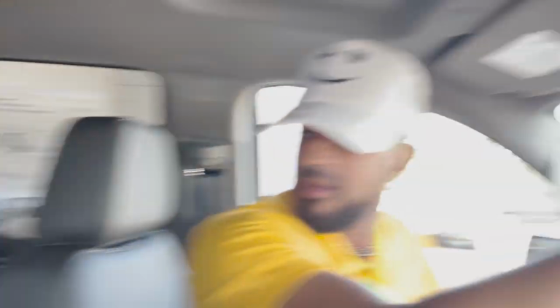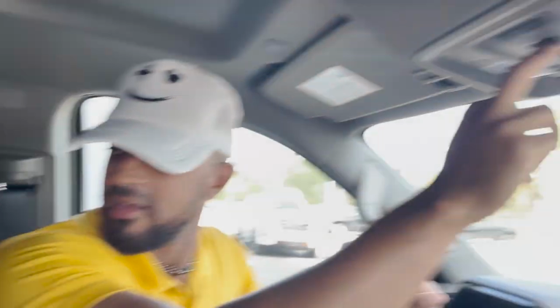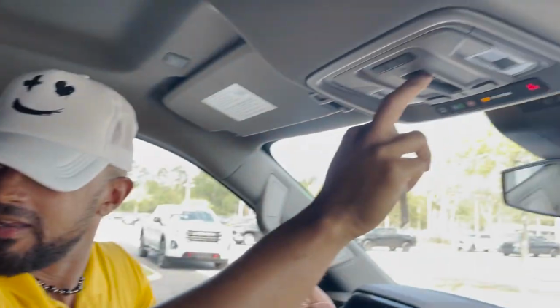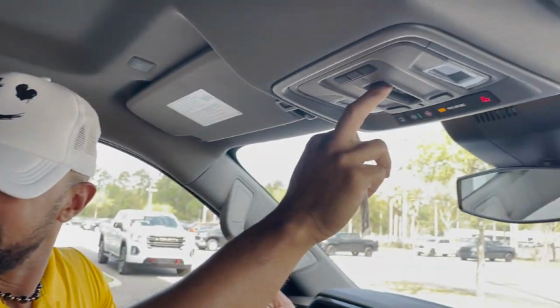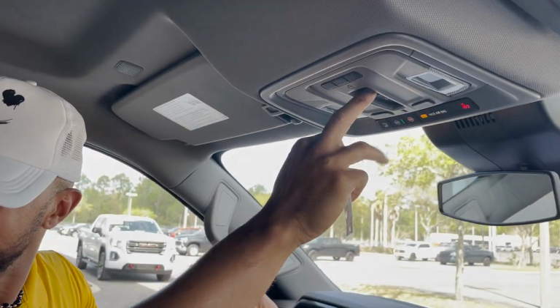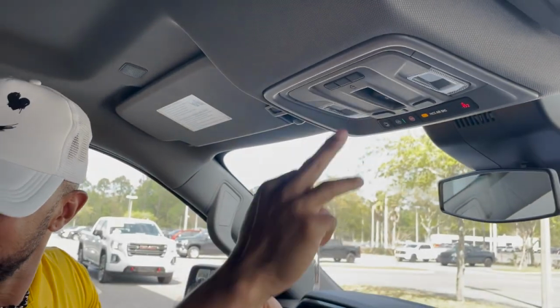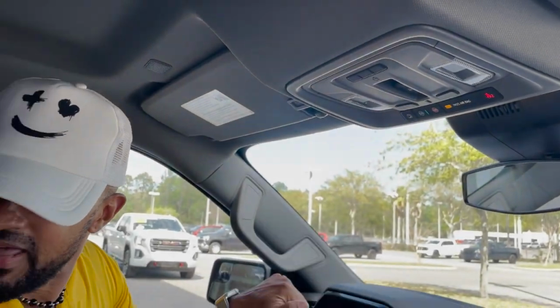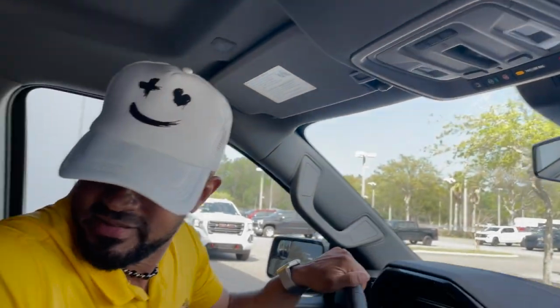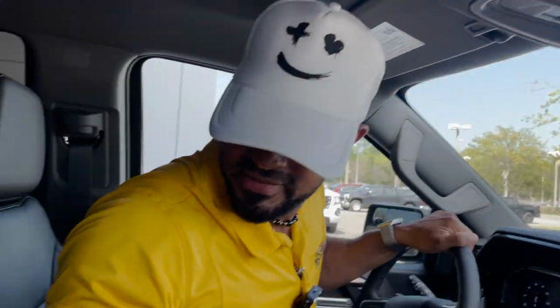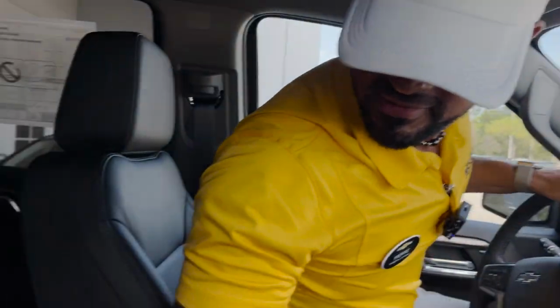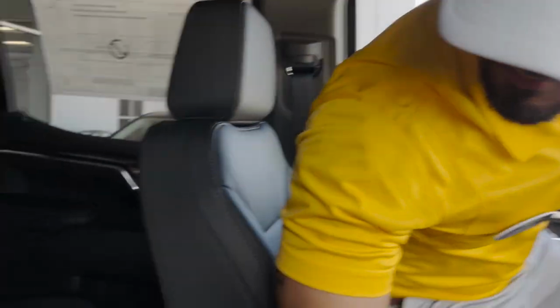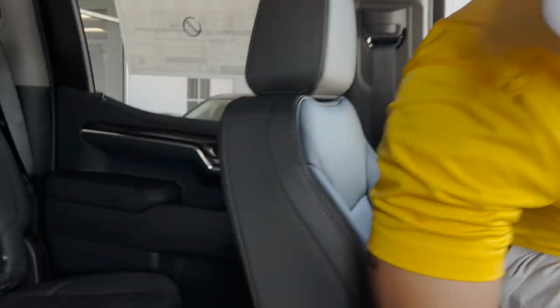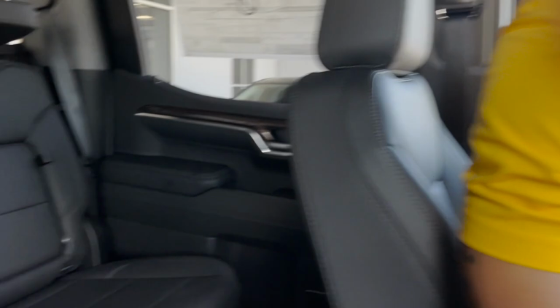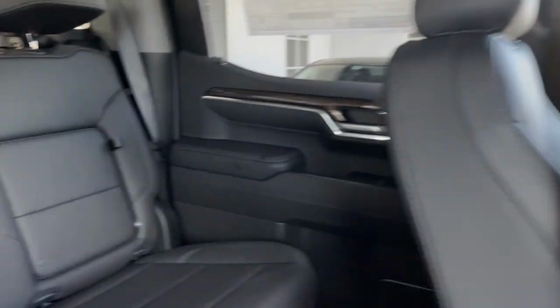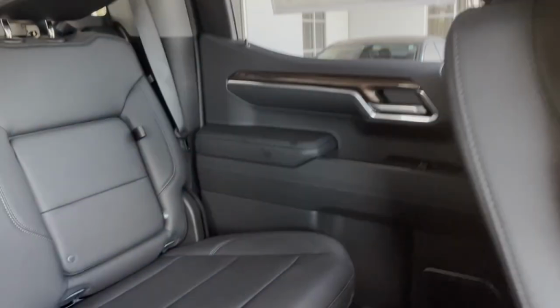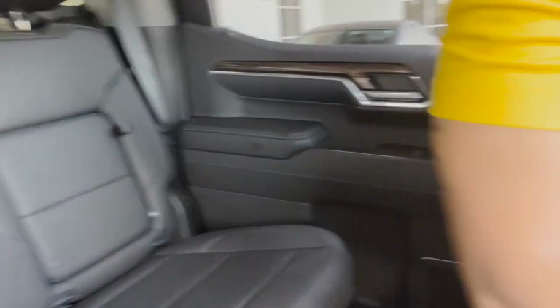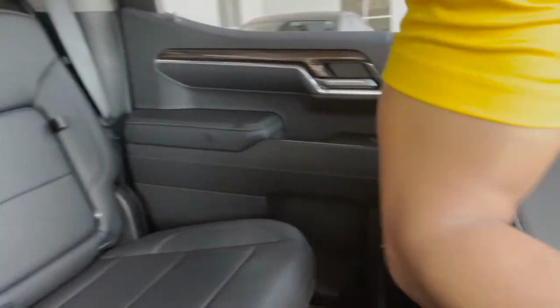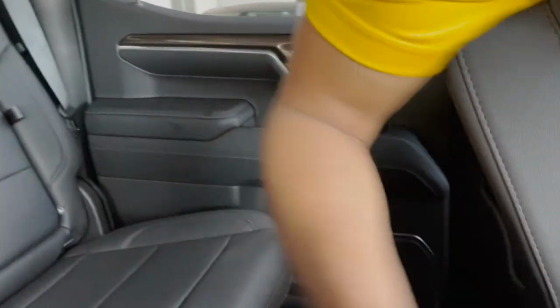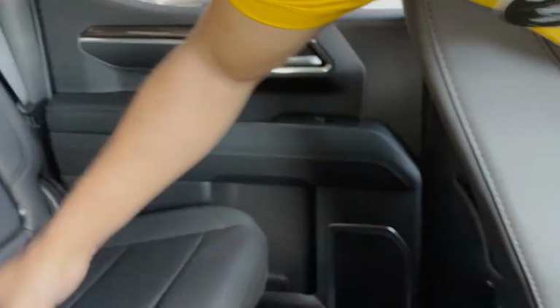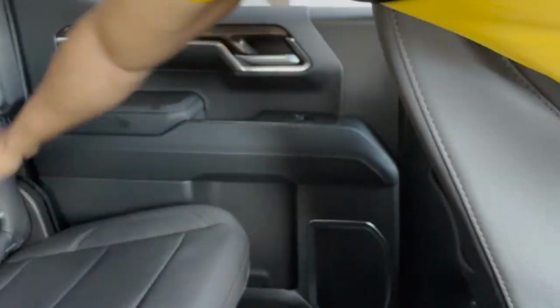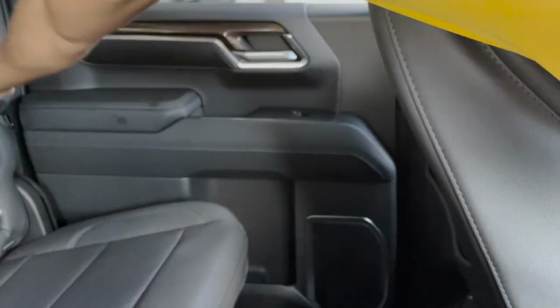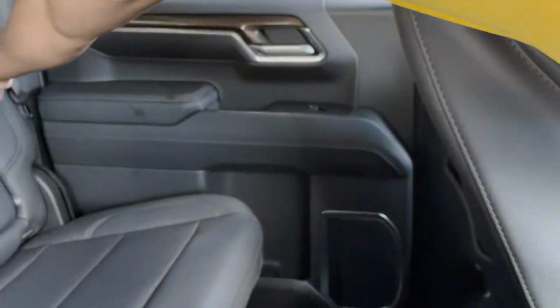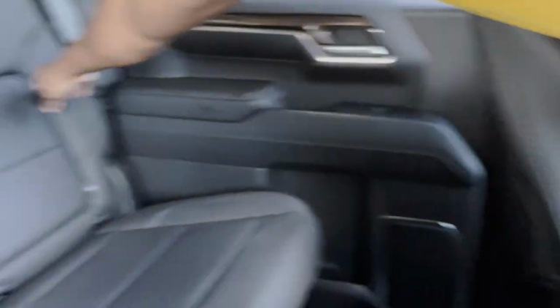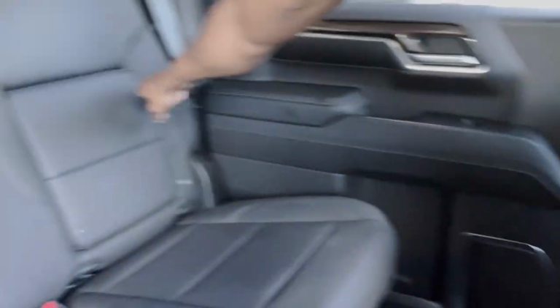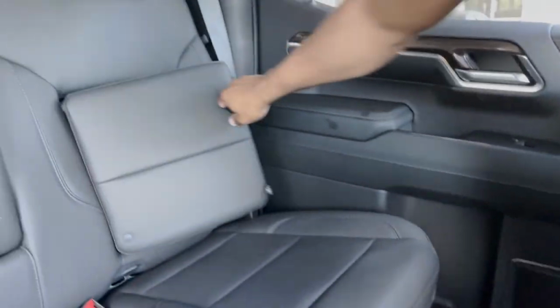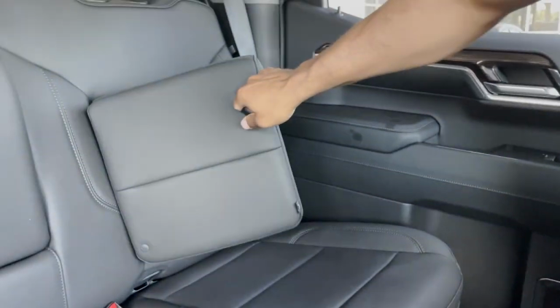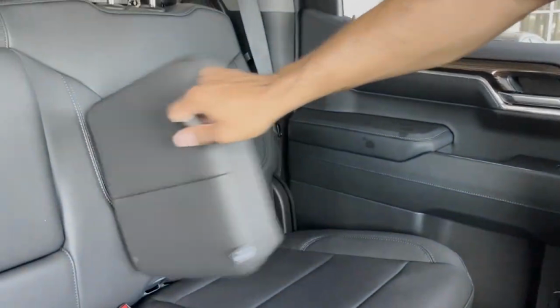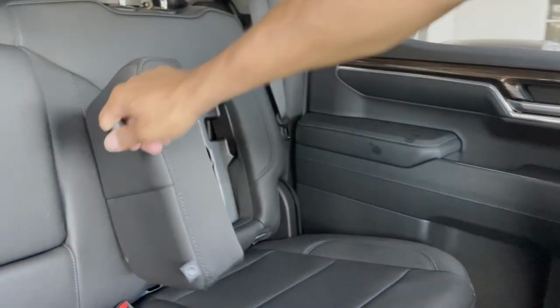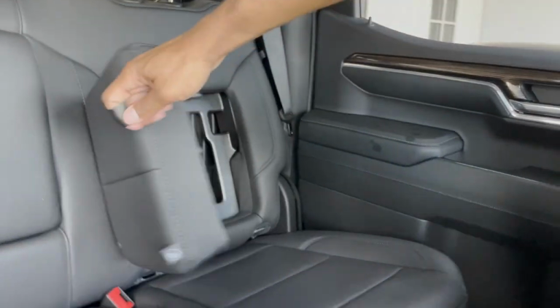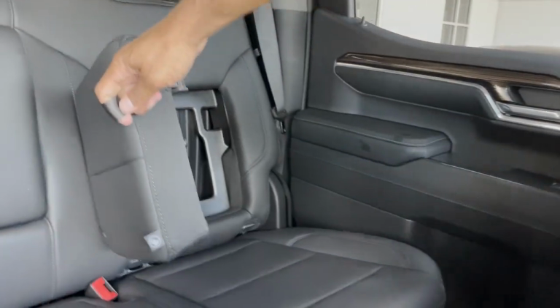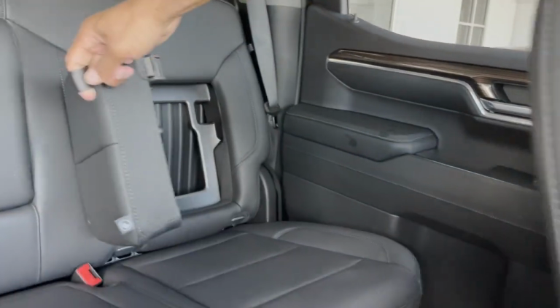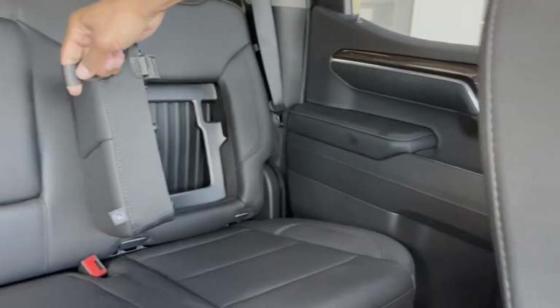And if you notice in the back of the seats — I didn't show you before — they open up for extra storage space.